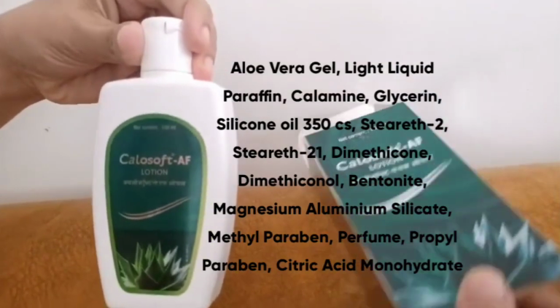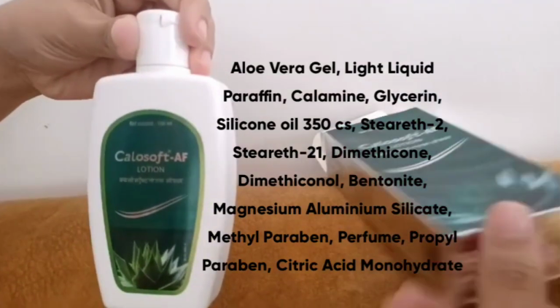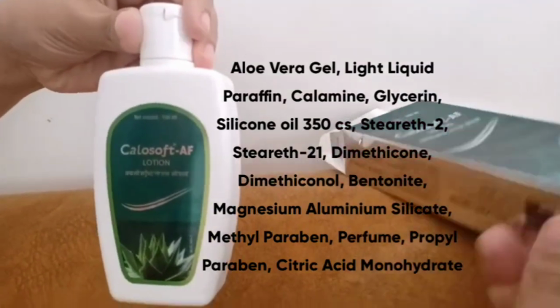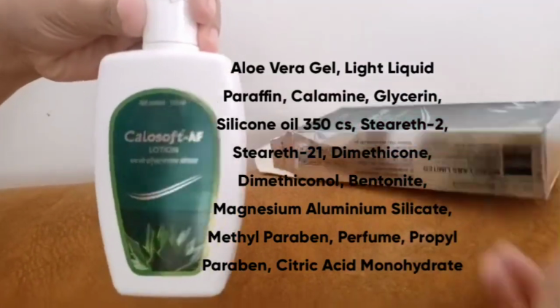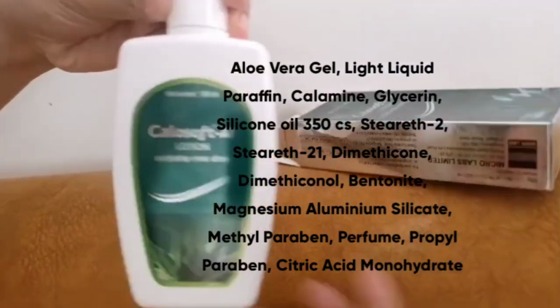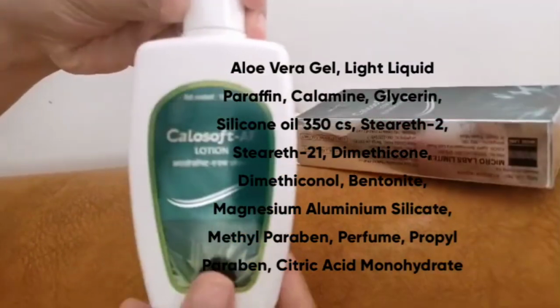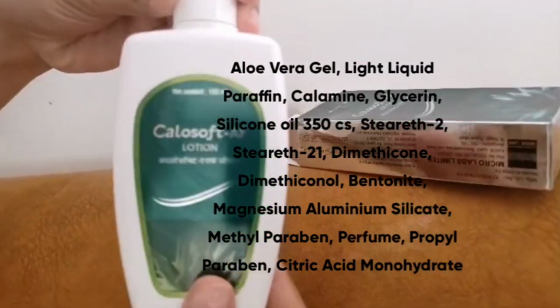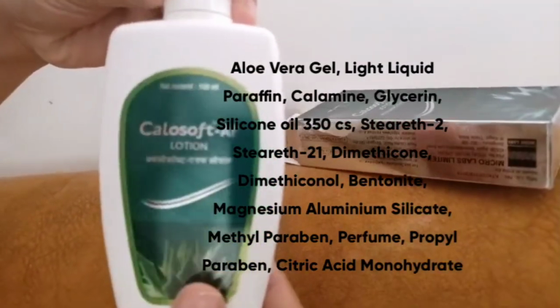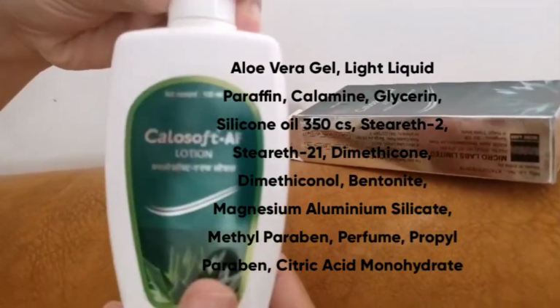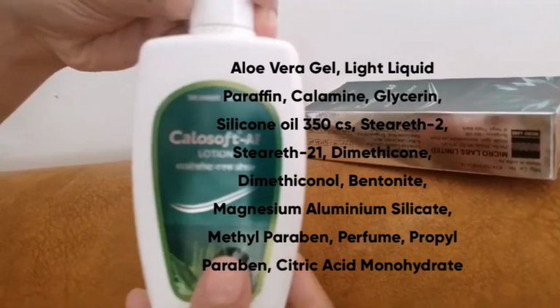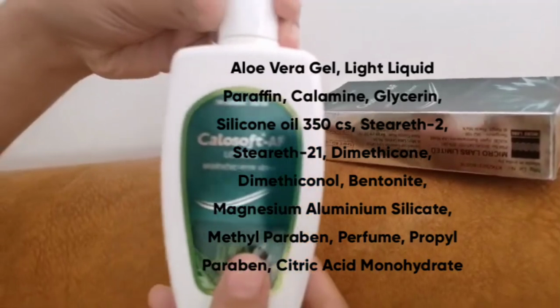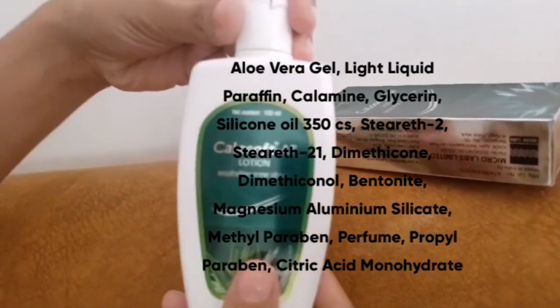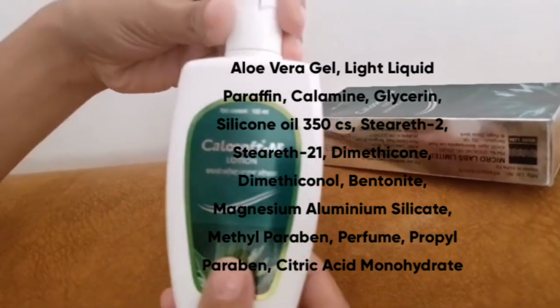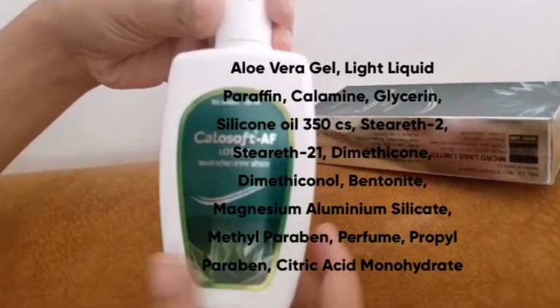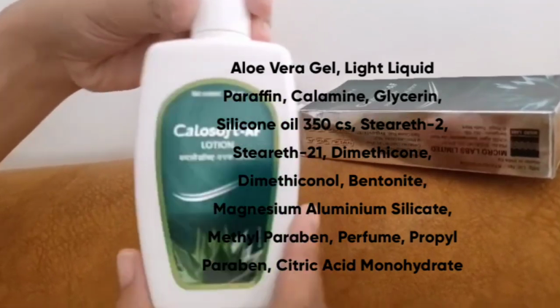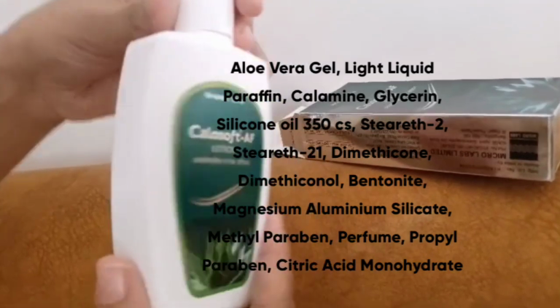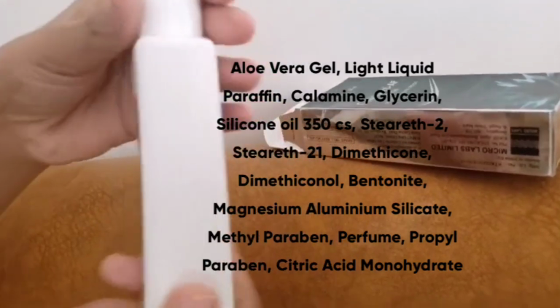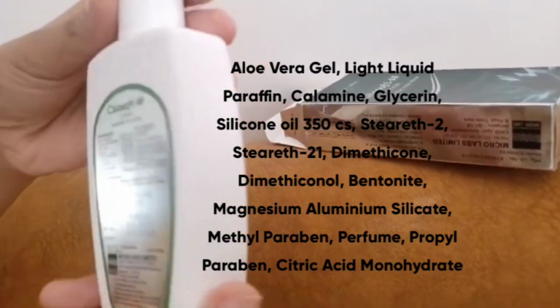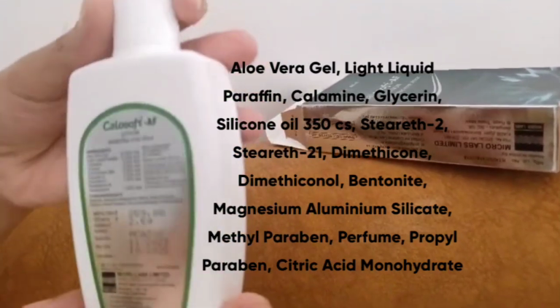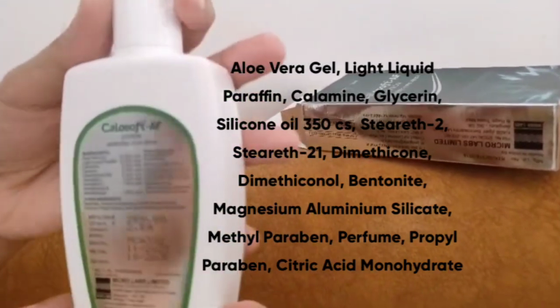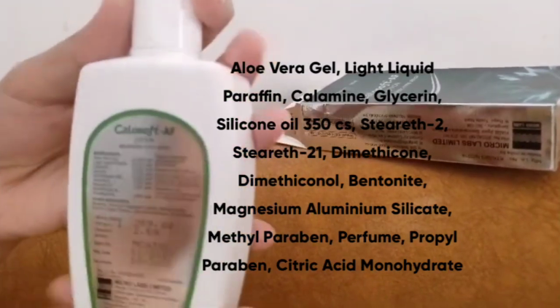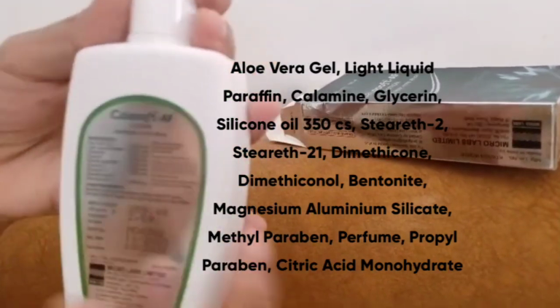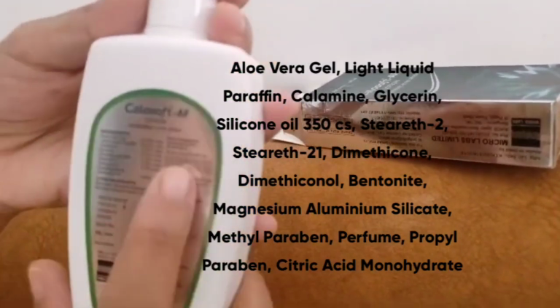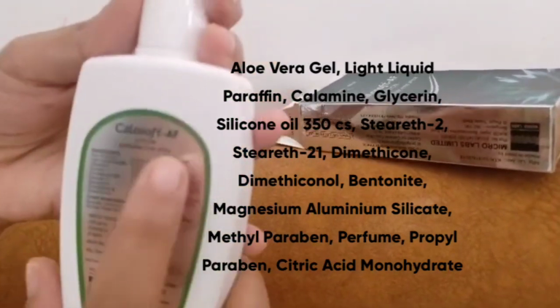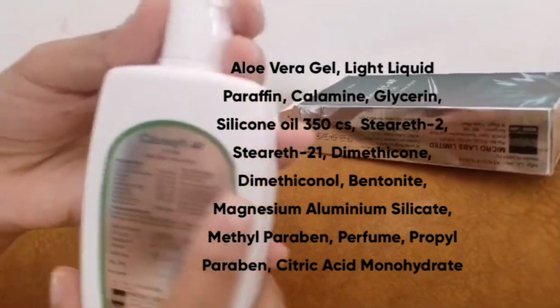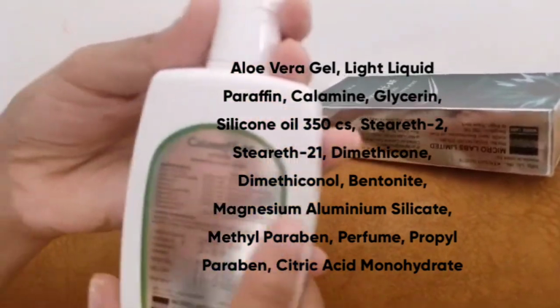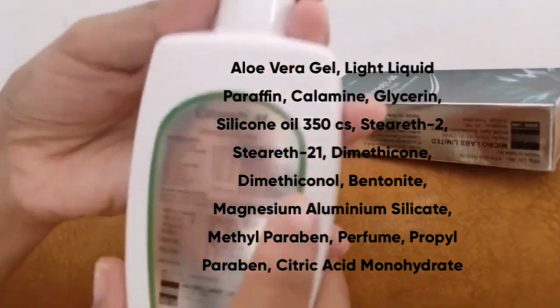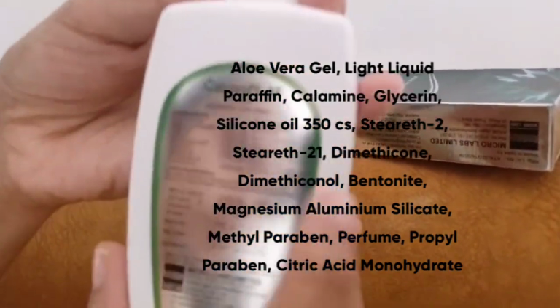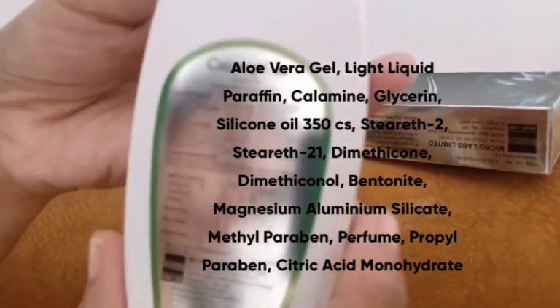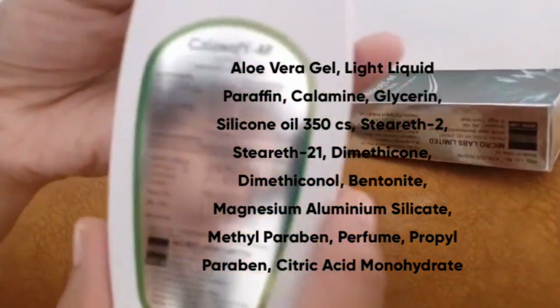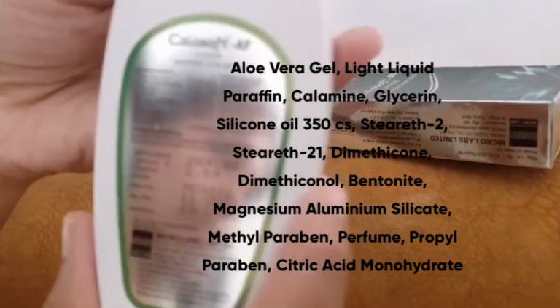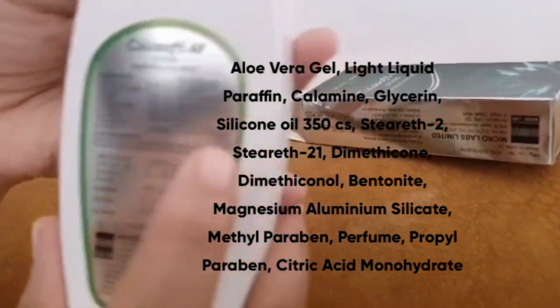CaloSoft AF lotion contains mainly calamine, aloe vera gel, and light liquid paraffin, which is AF.